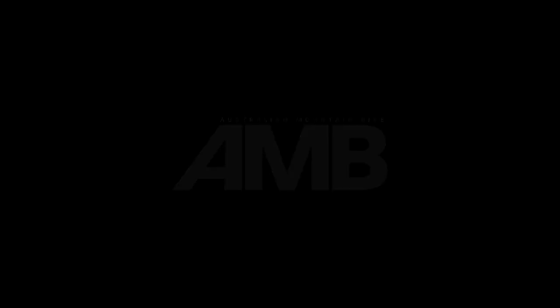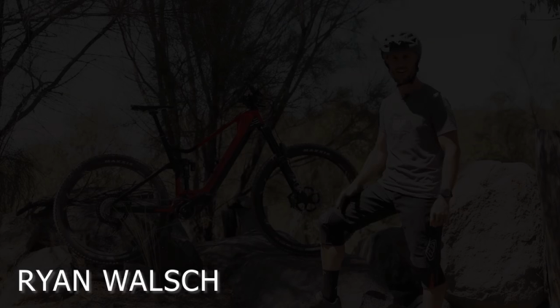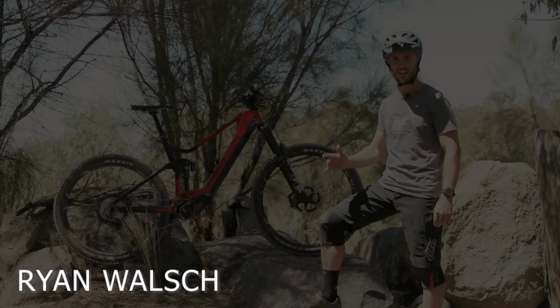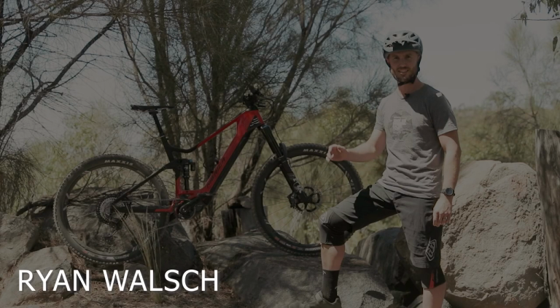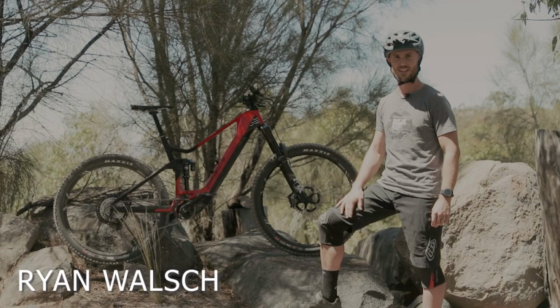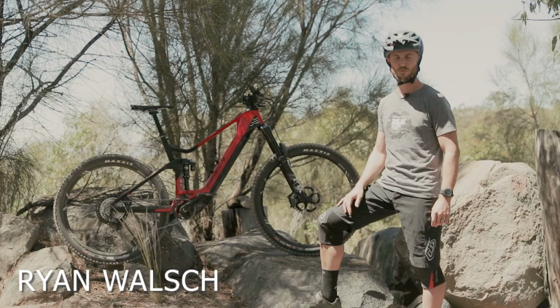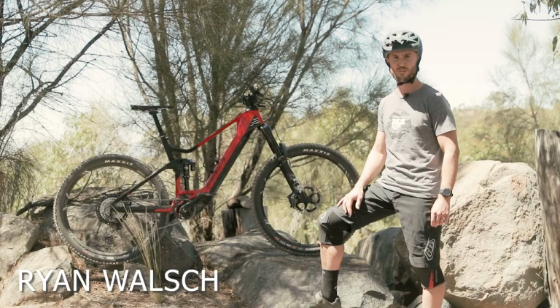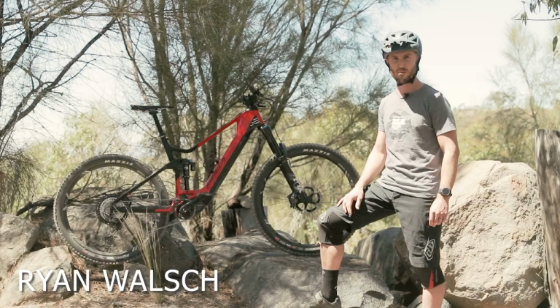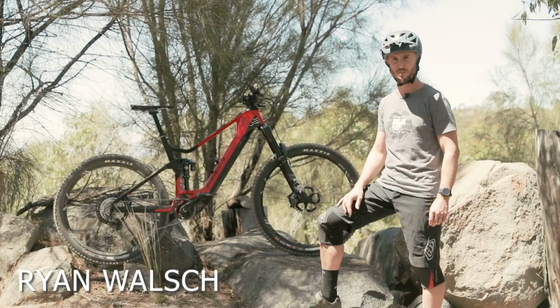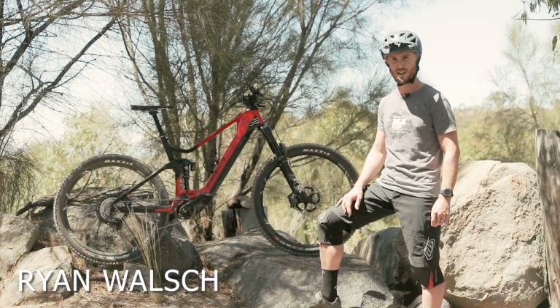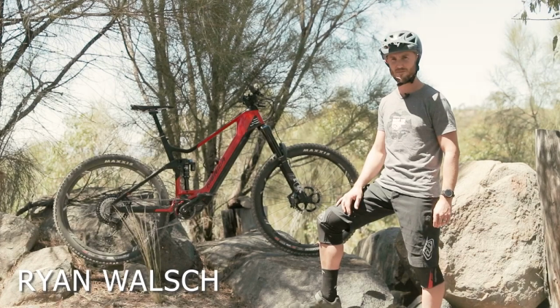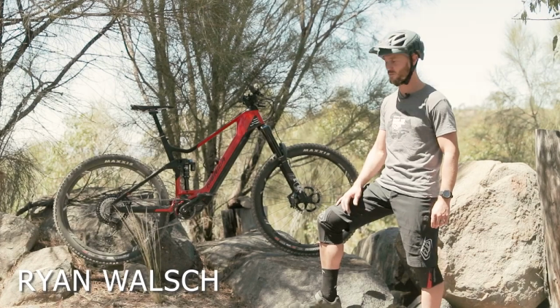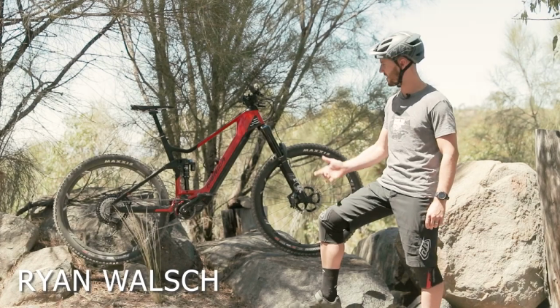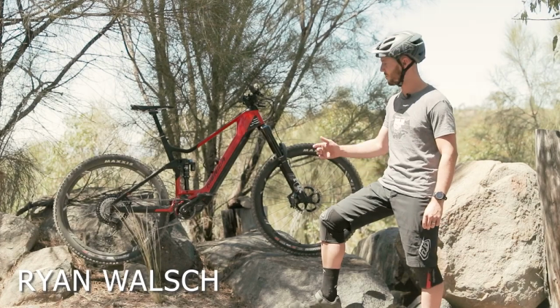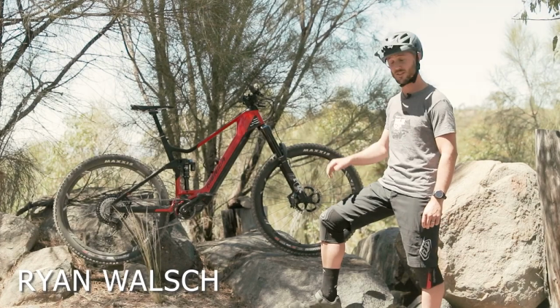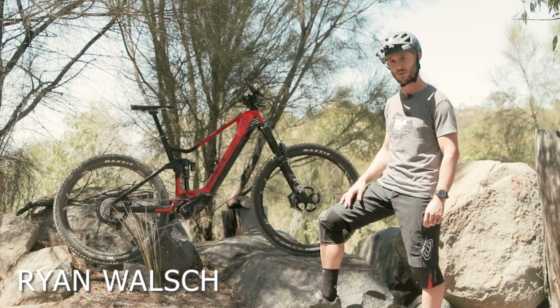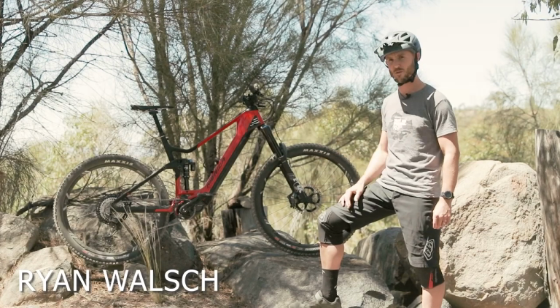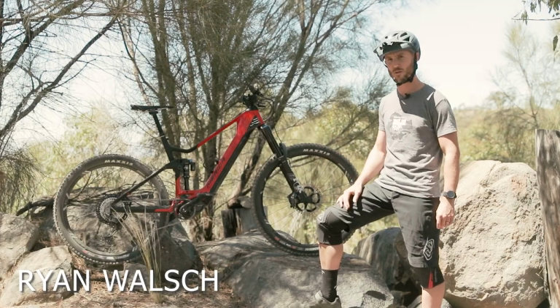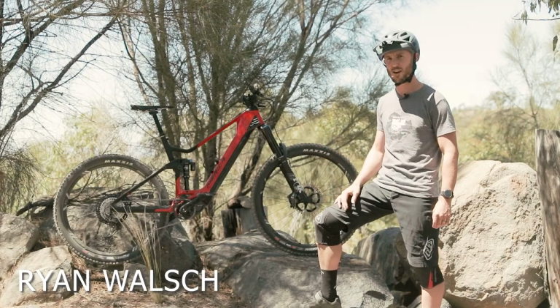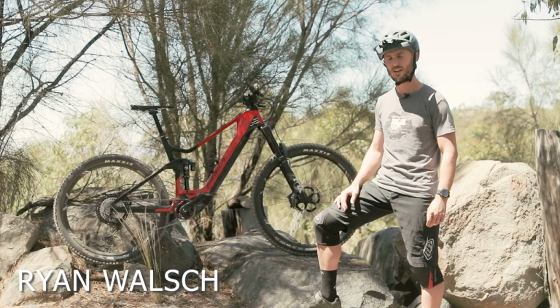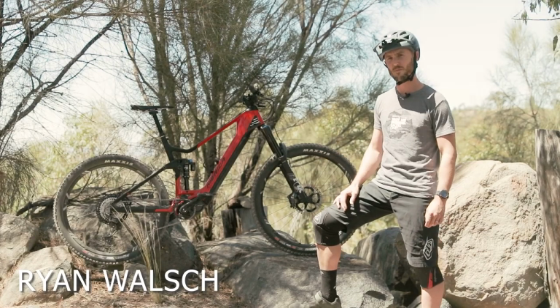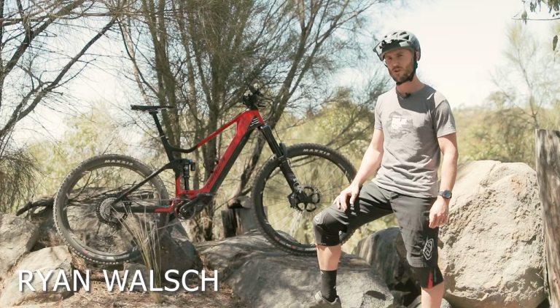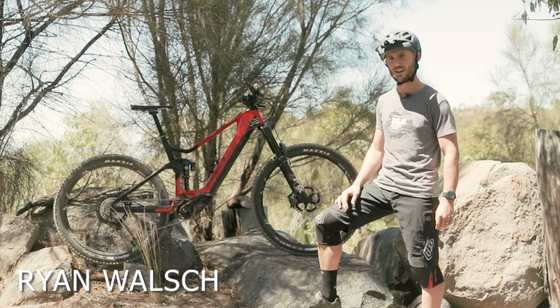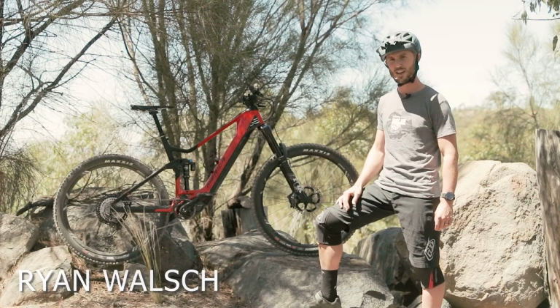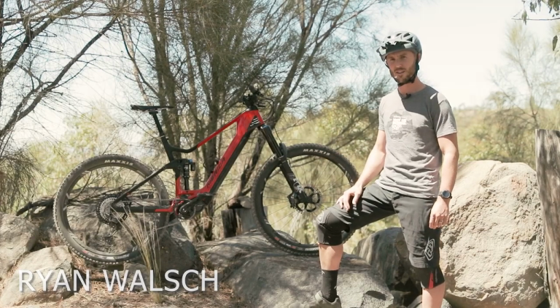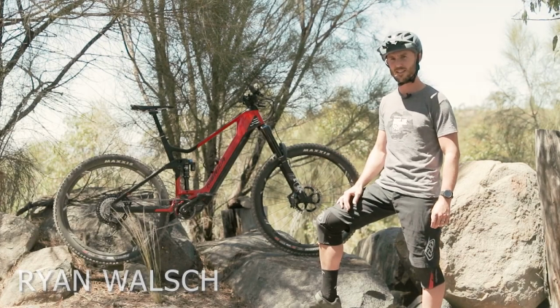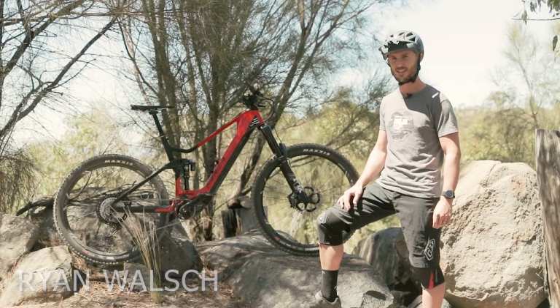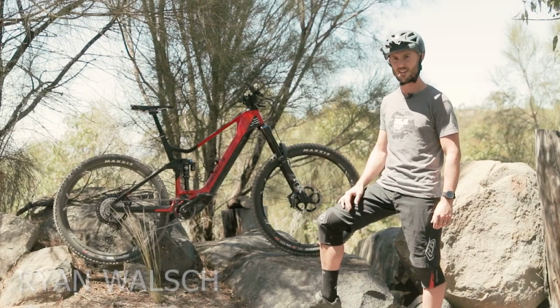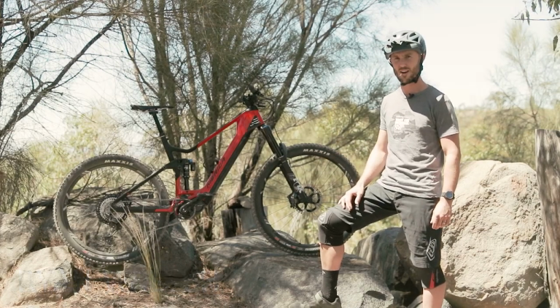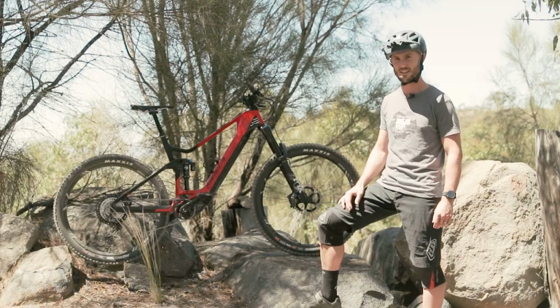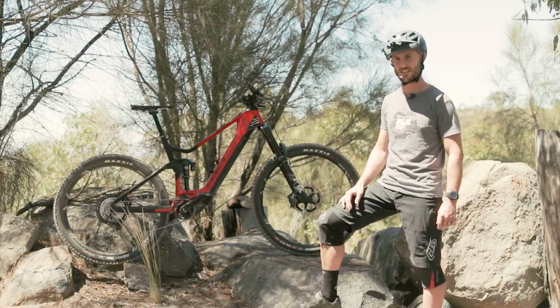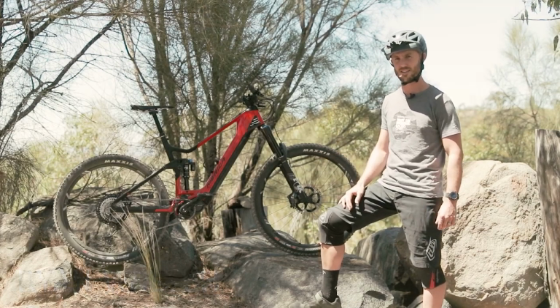Hi, Ryan from AMB, and we're here with the 2021 Merida E160-9000.